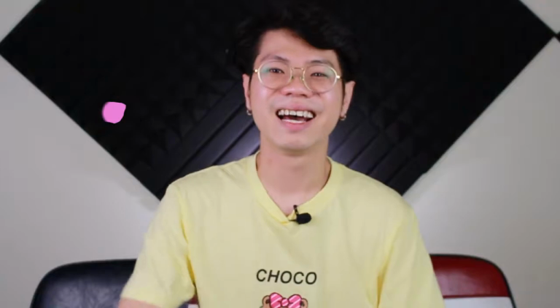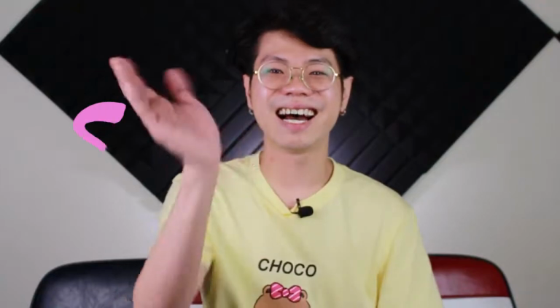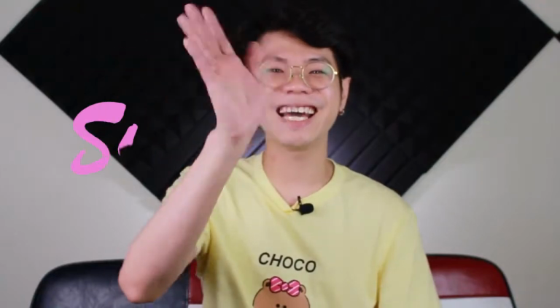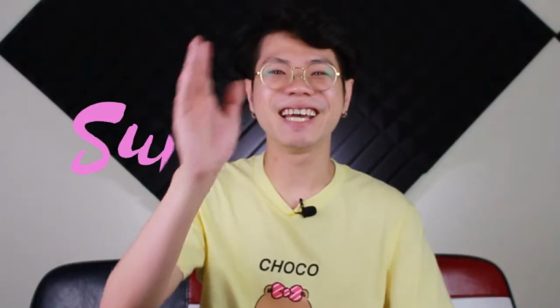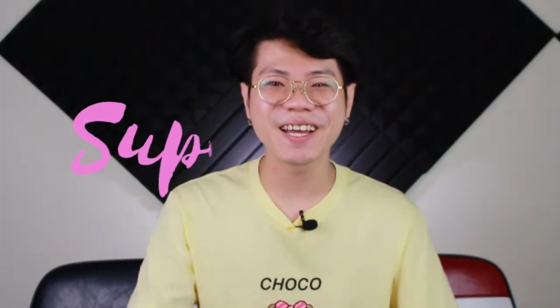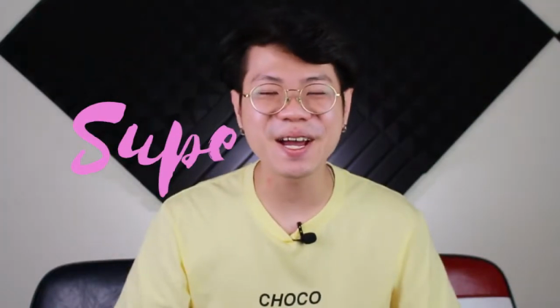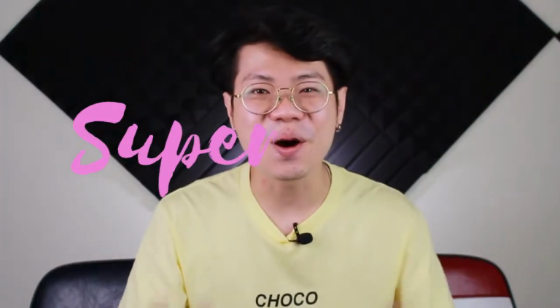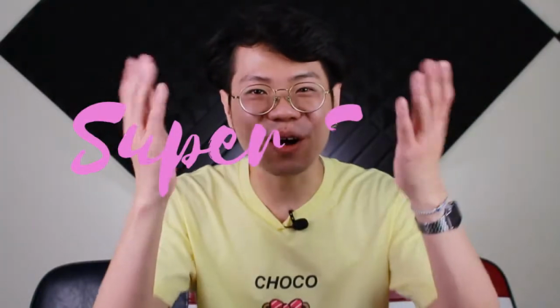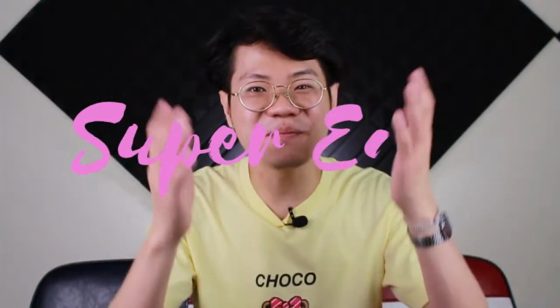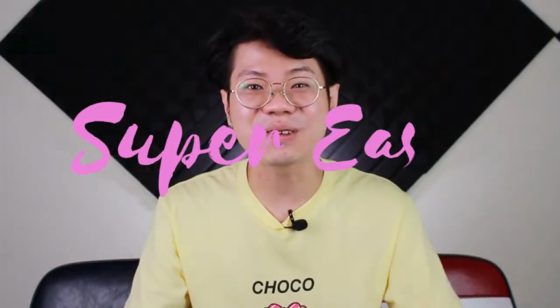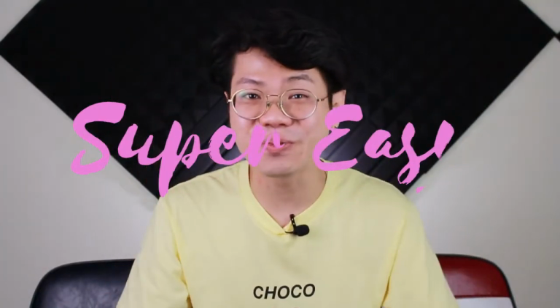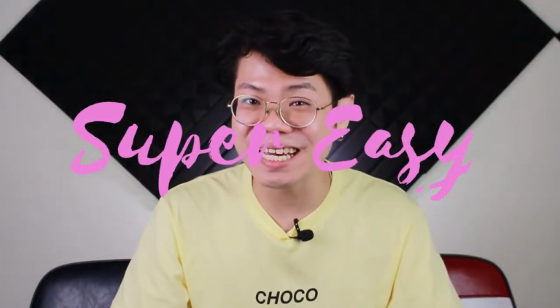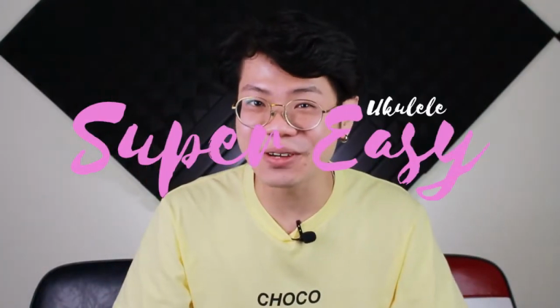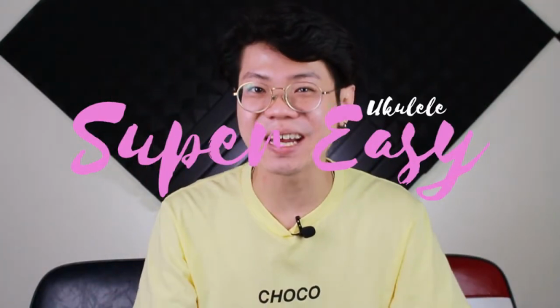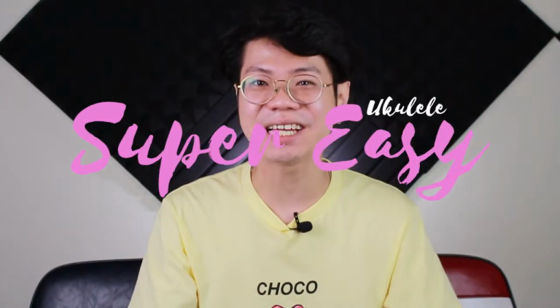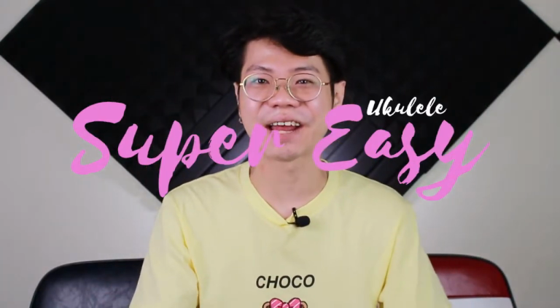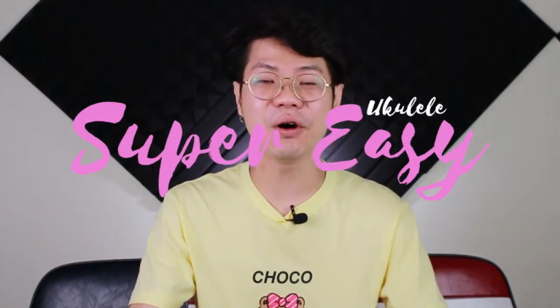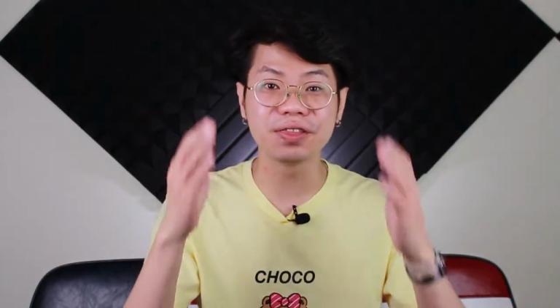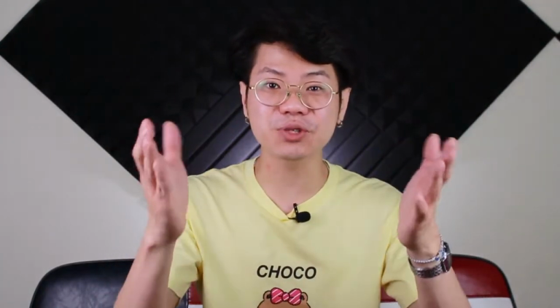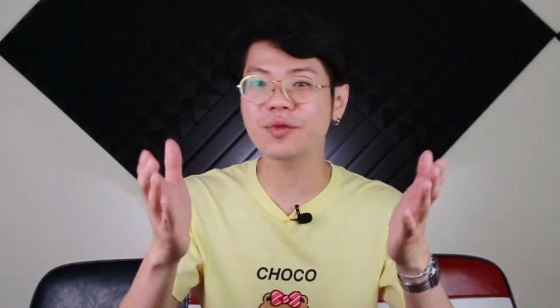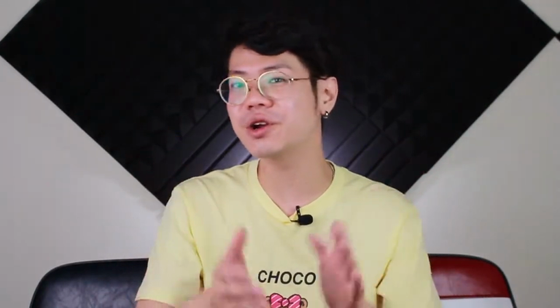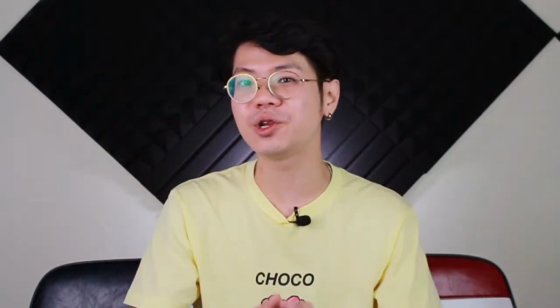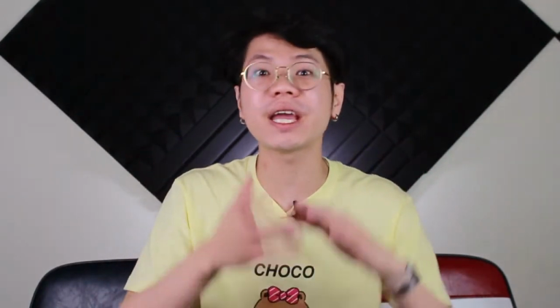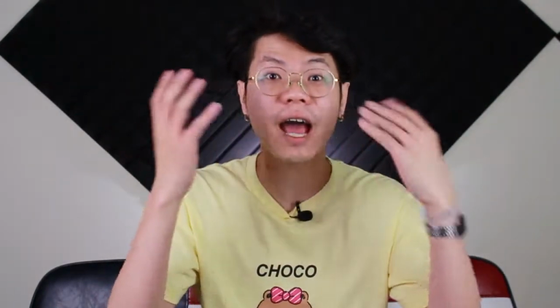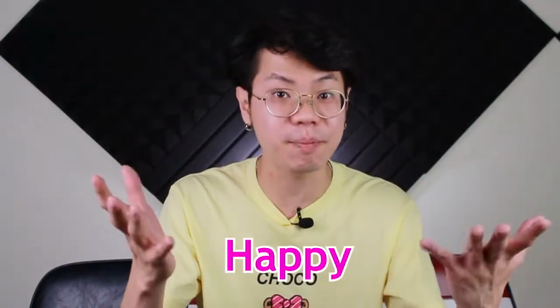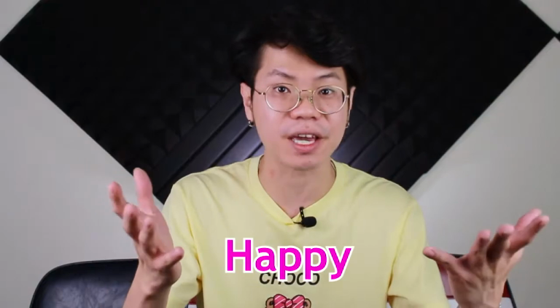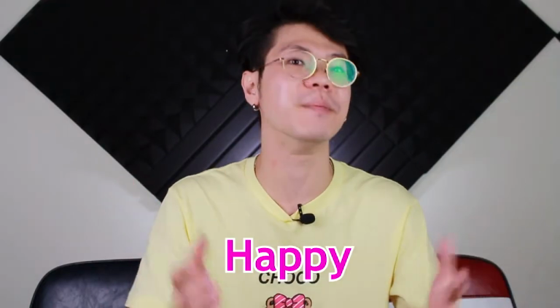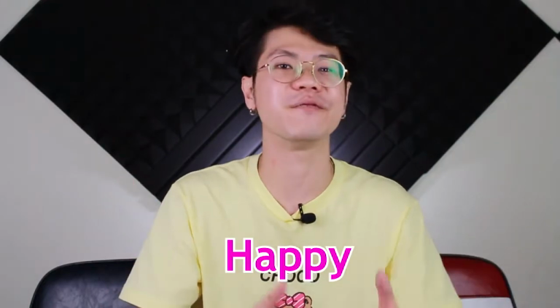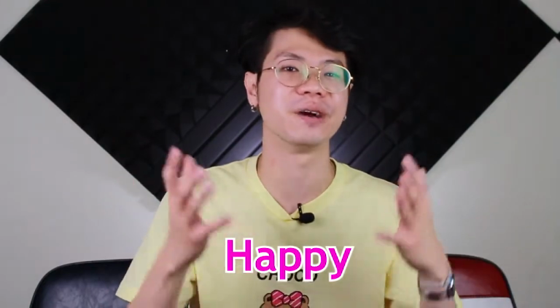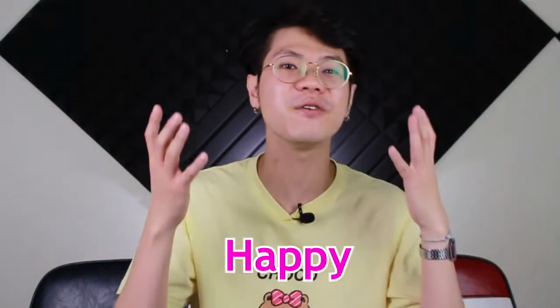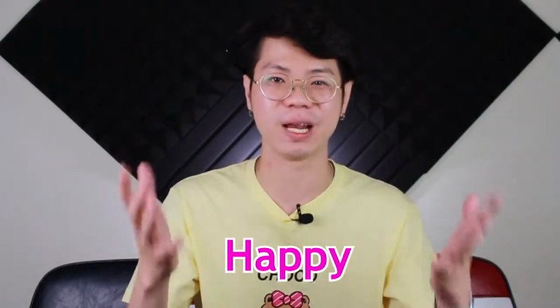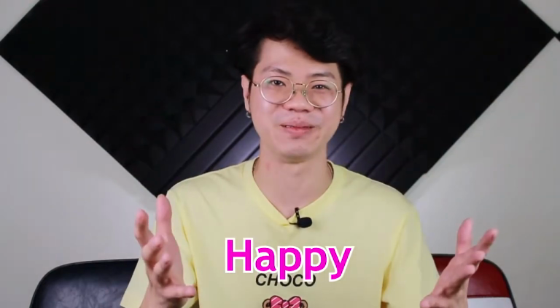Hi, Ian here. Welcome back to the Super Easy Ukulele channel. This week we're going to be doing Happy by Pharrell Williams.